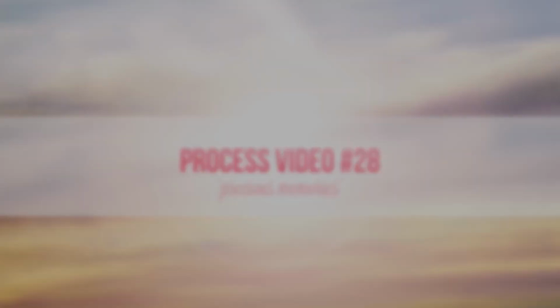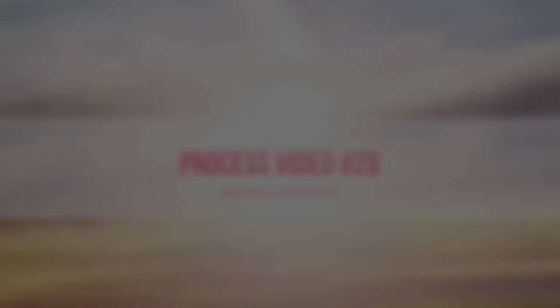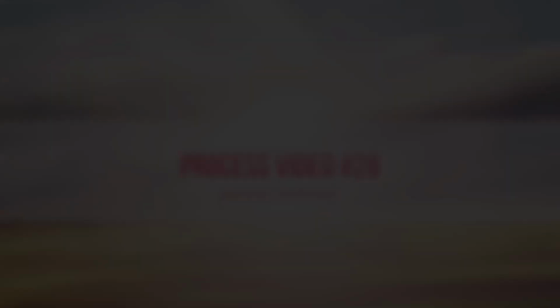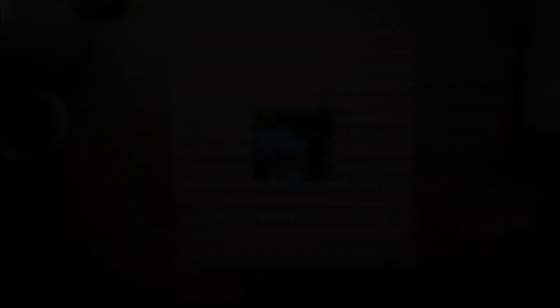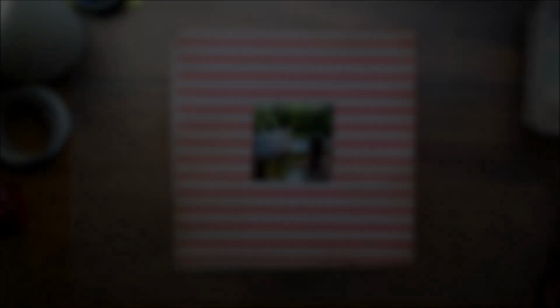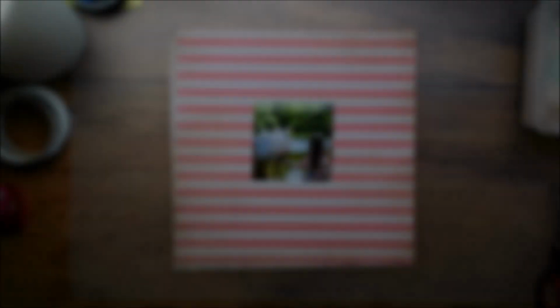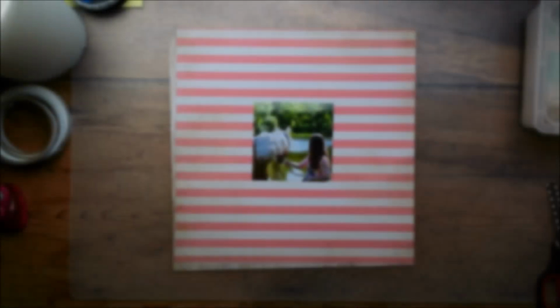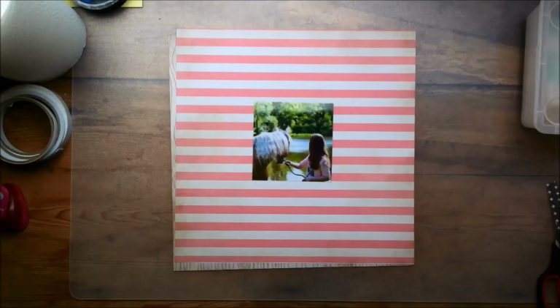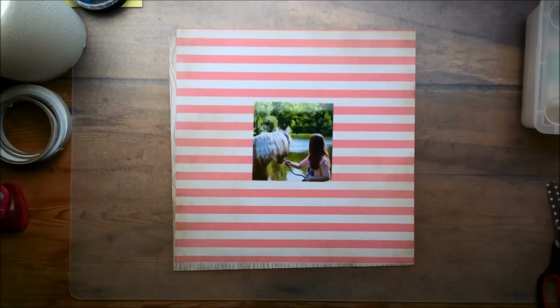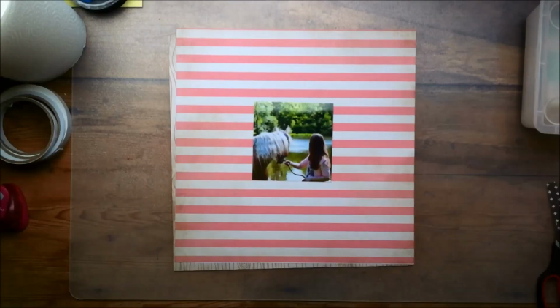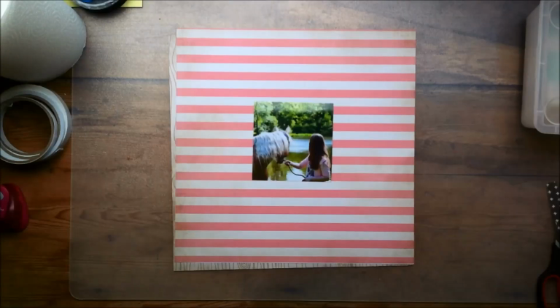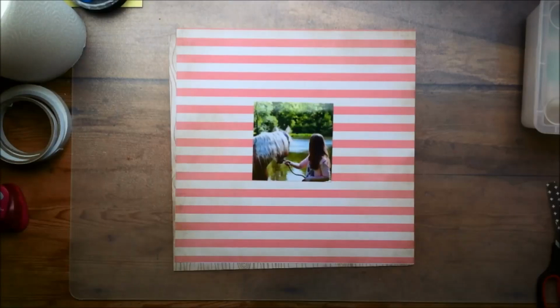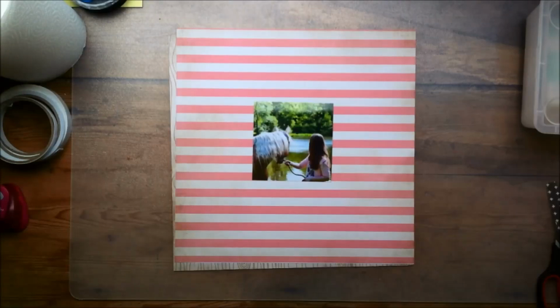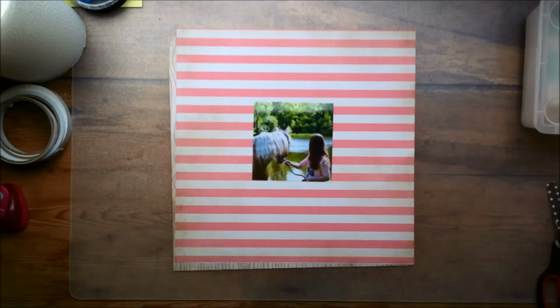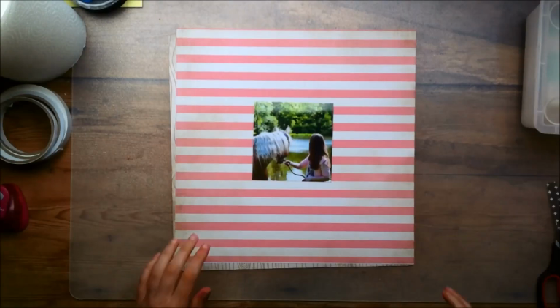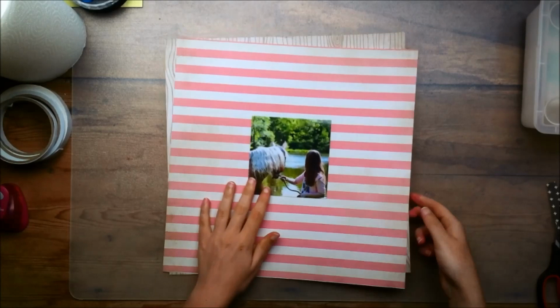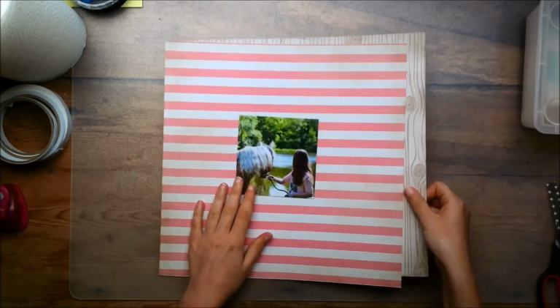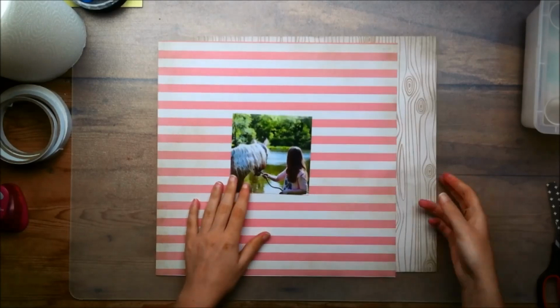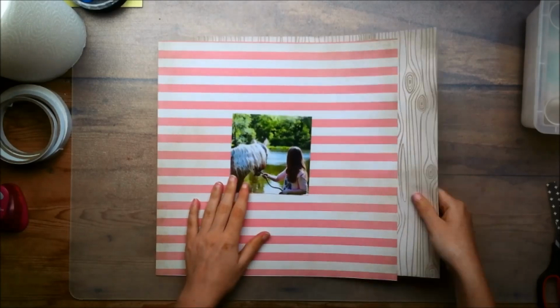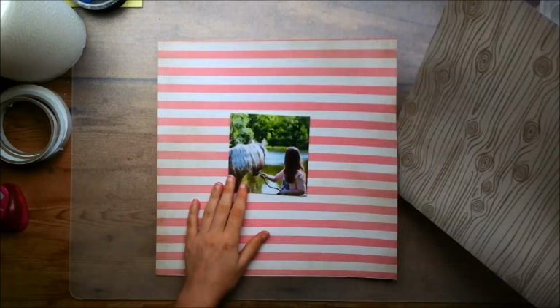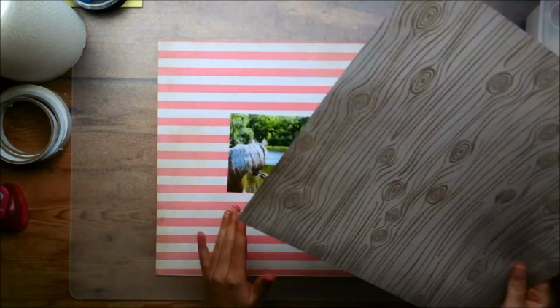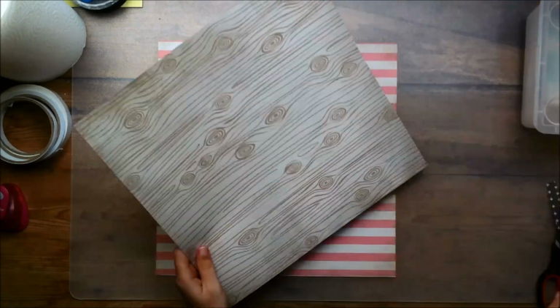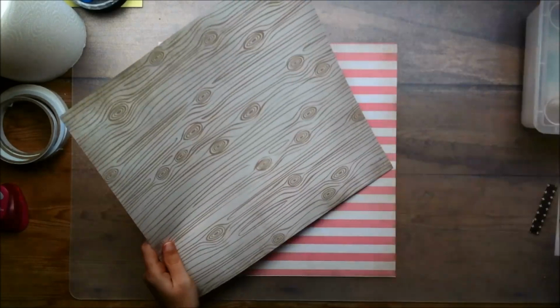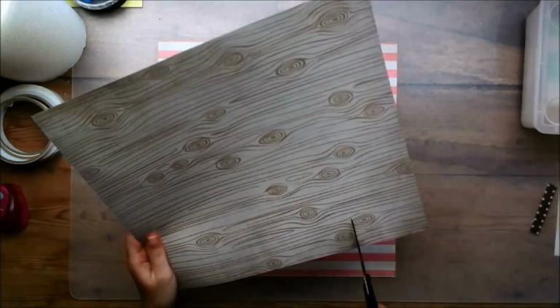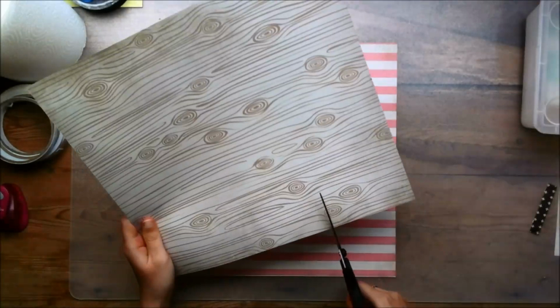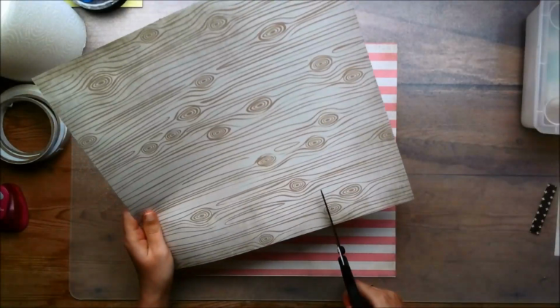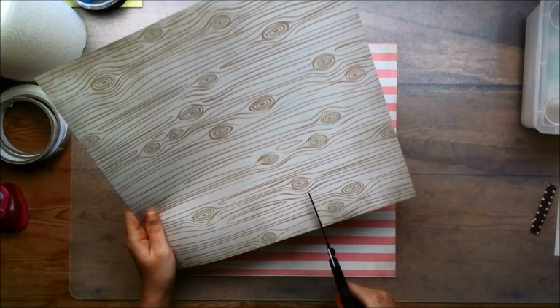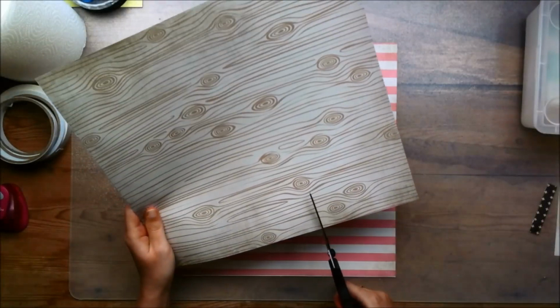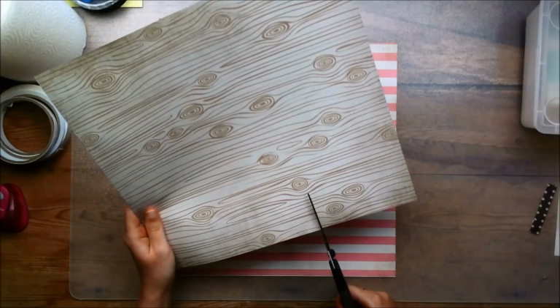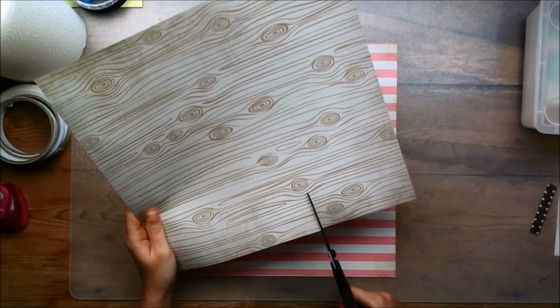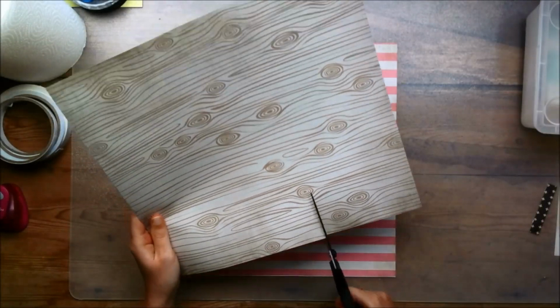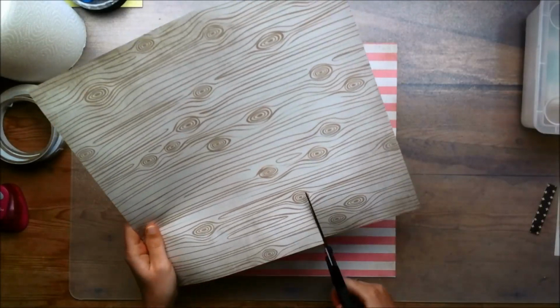Hey guys, it's Claudia and today I'm bringing you another process video using the Craypaper Journey Collection.